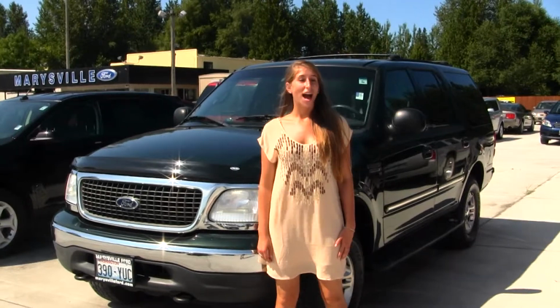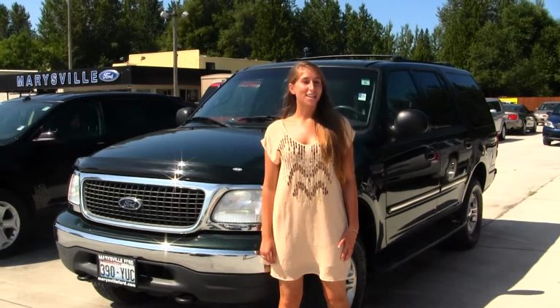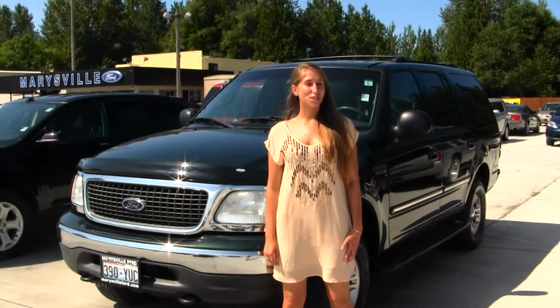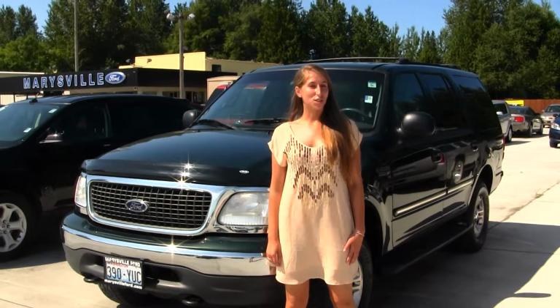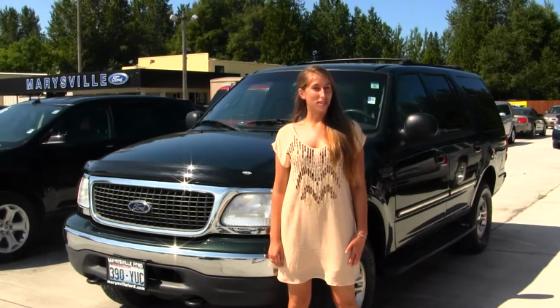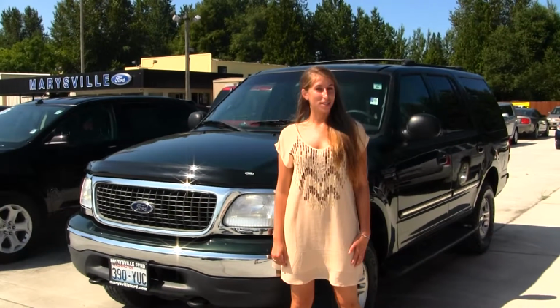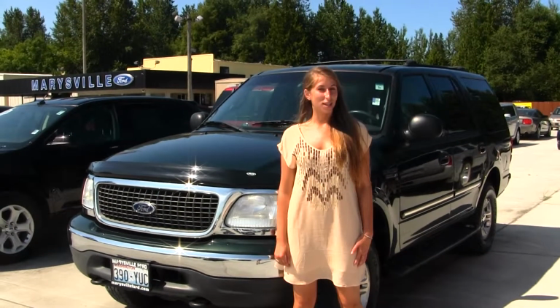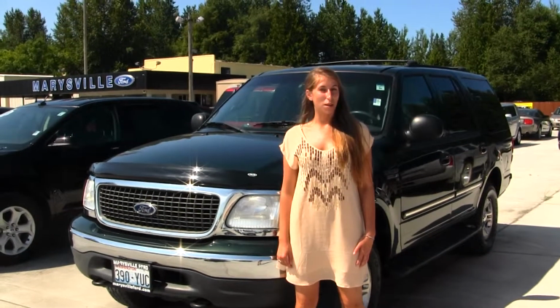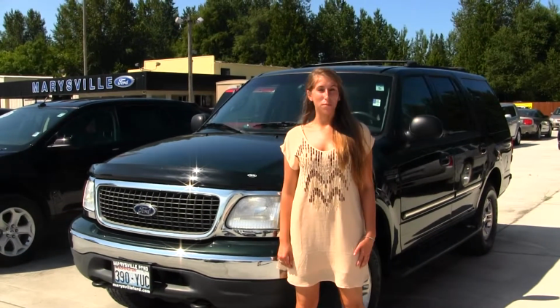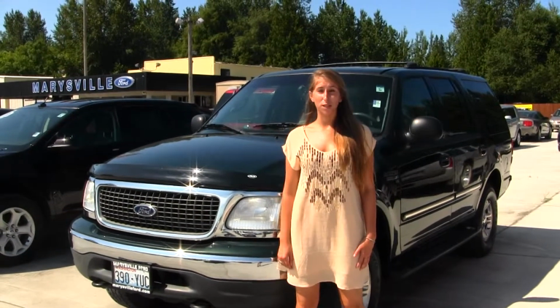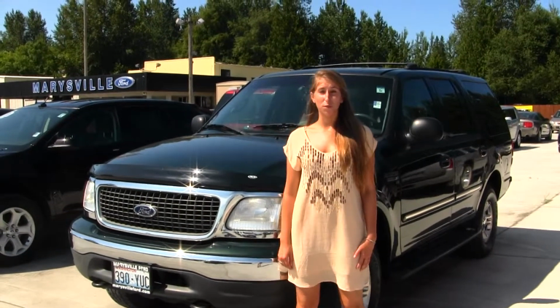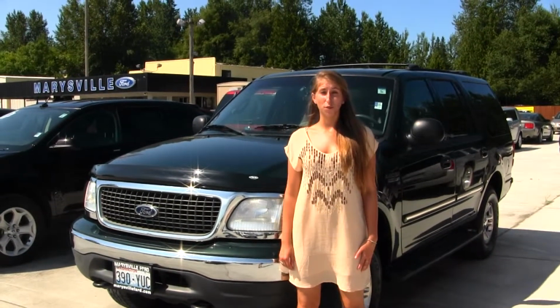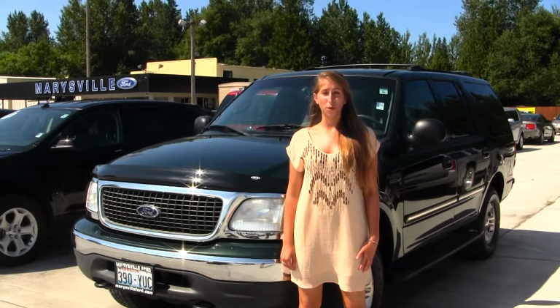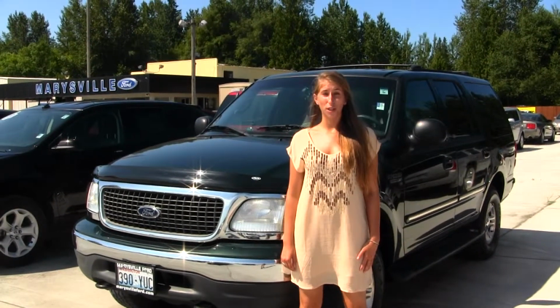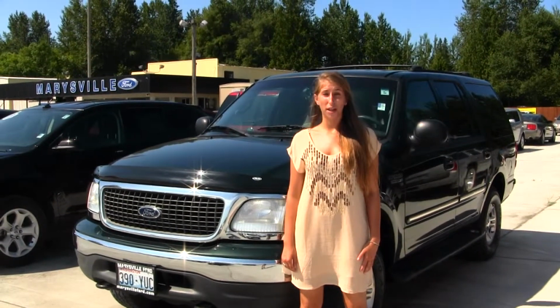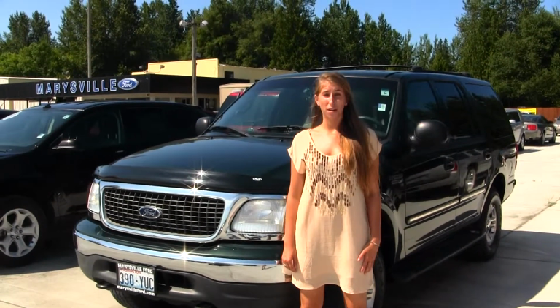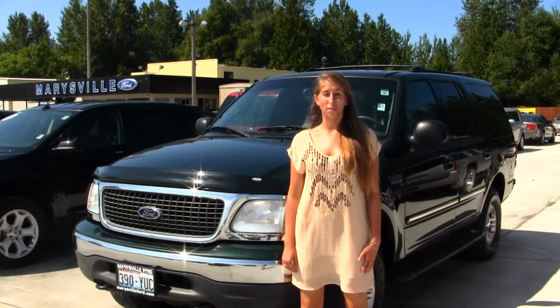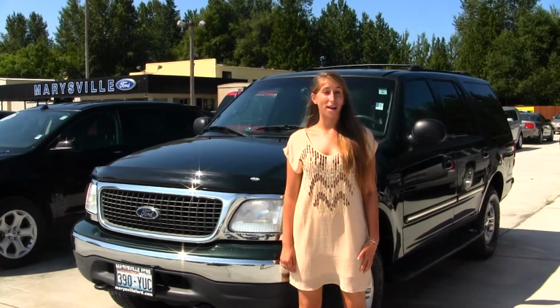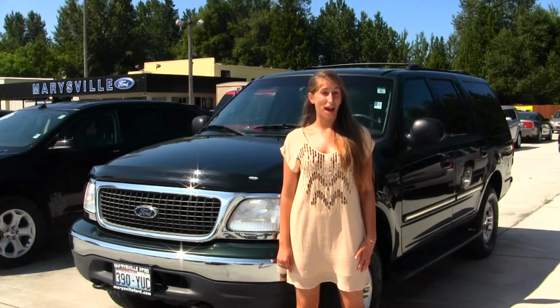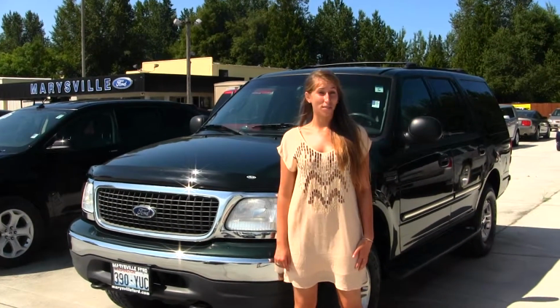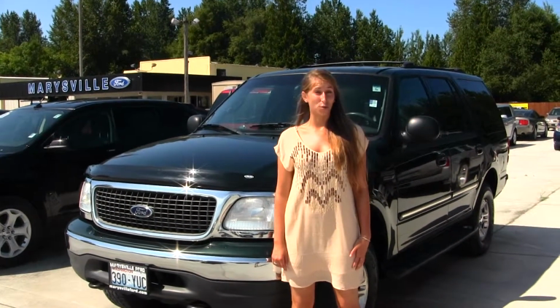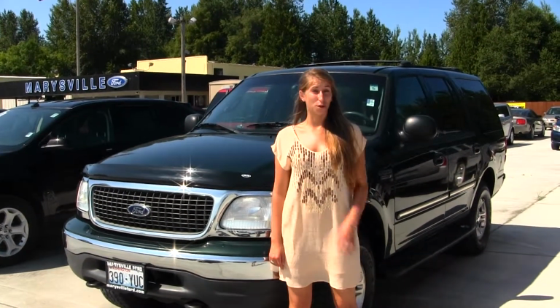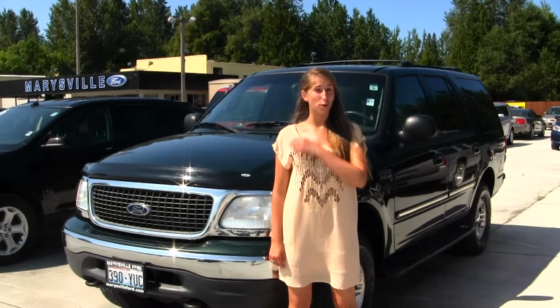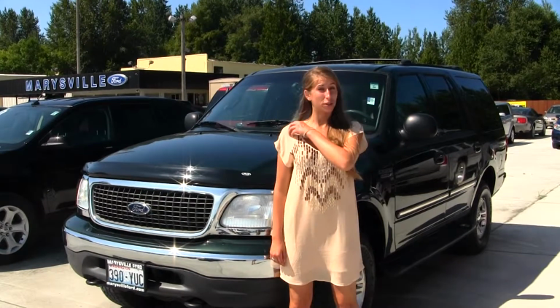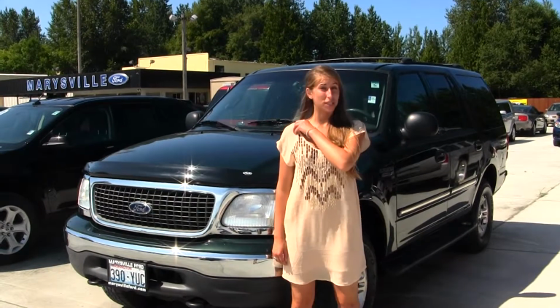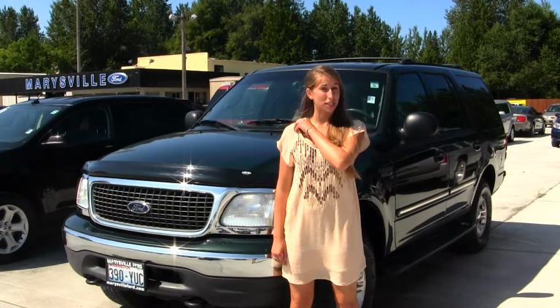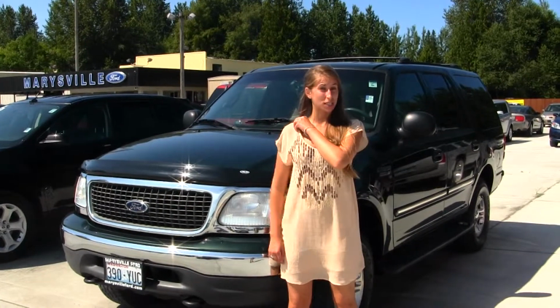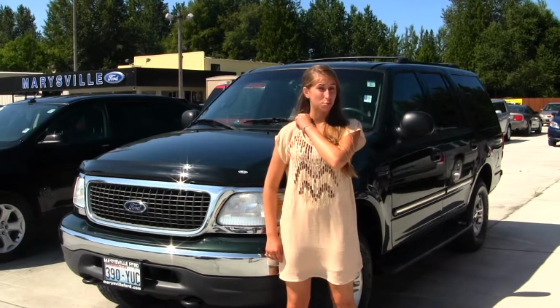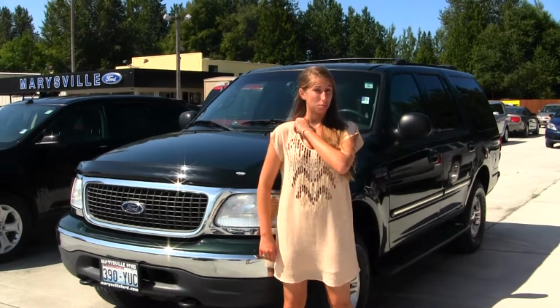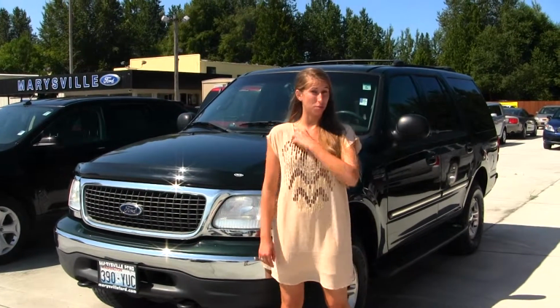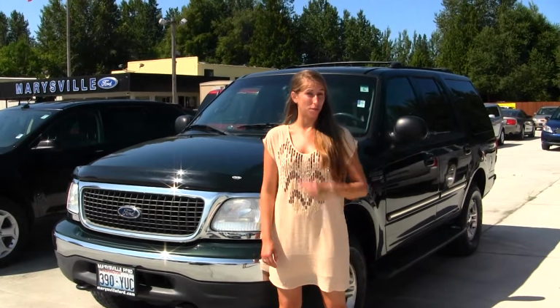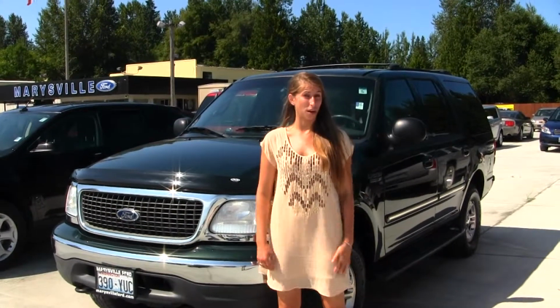Hi, this is Chelsea. Today I'm at Marysville Ford, located off I-5 at the corner of 136th on Smoky Point Boulevard.